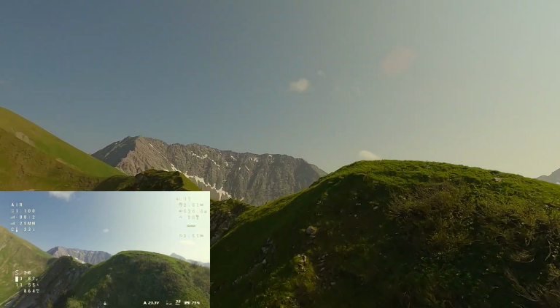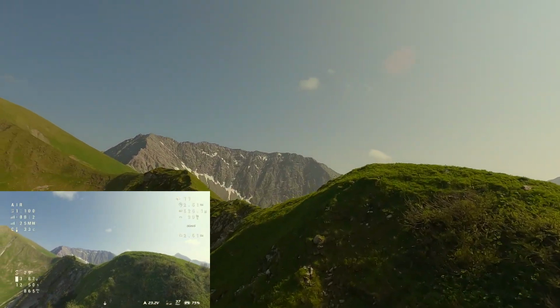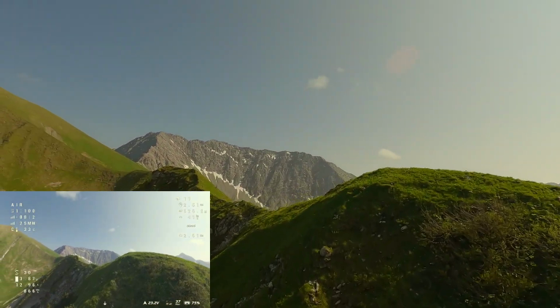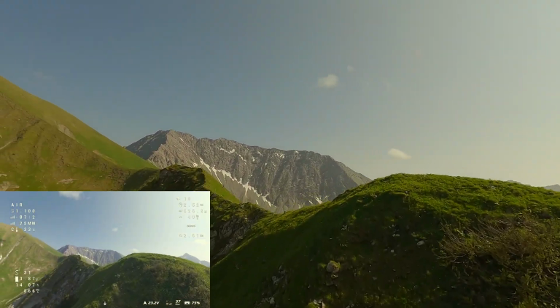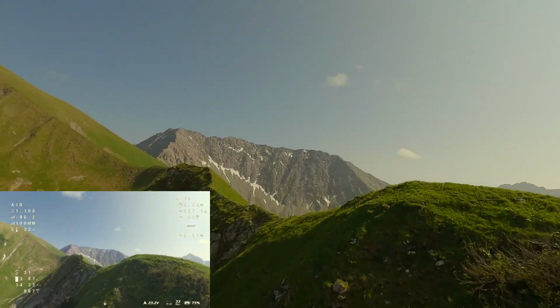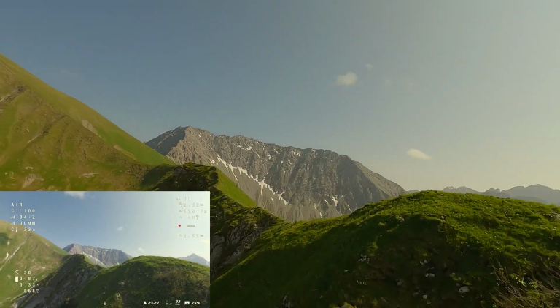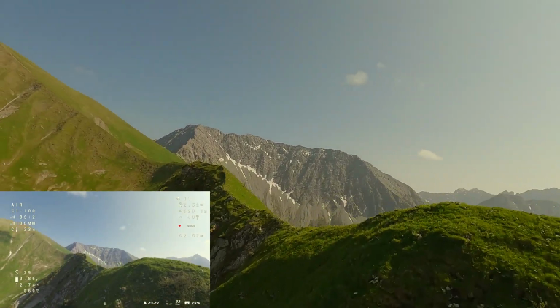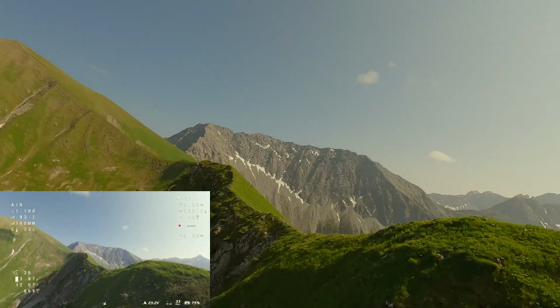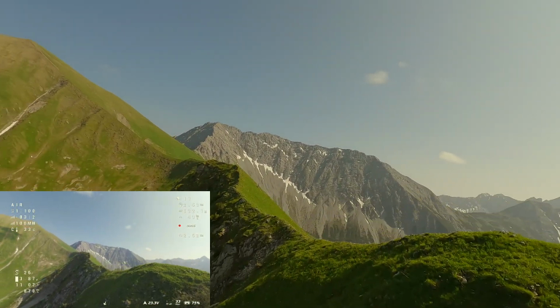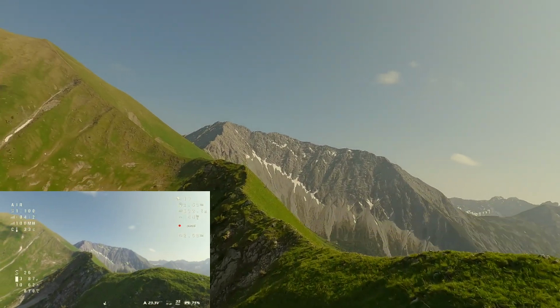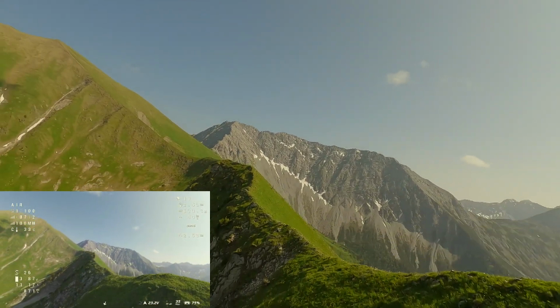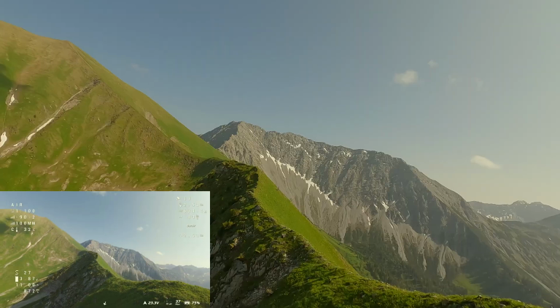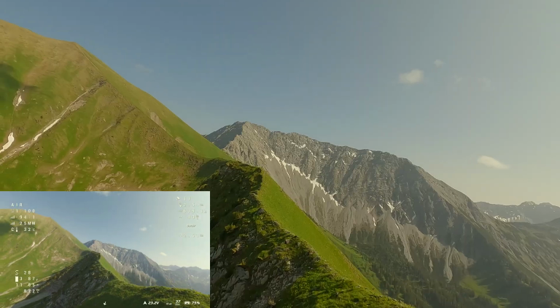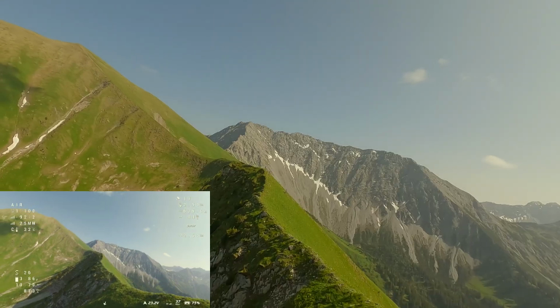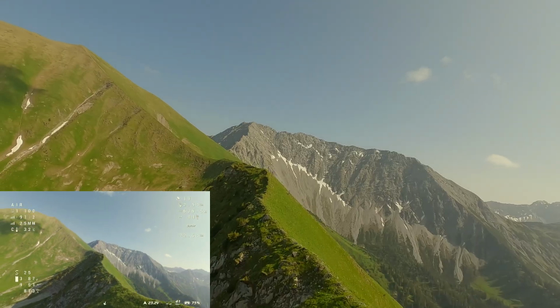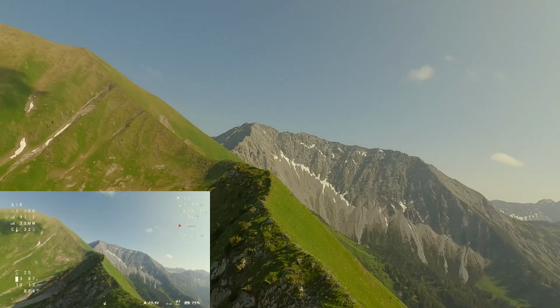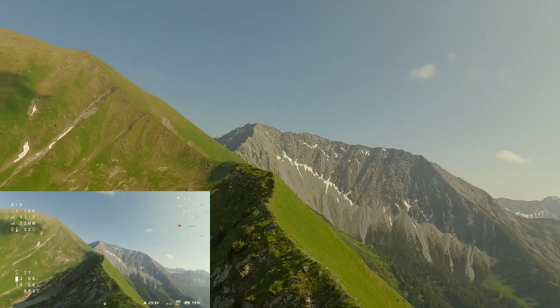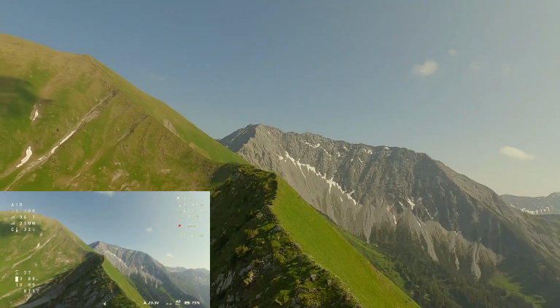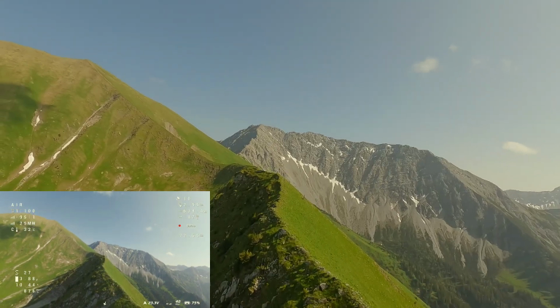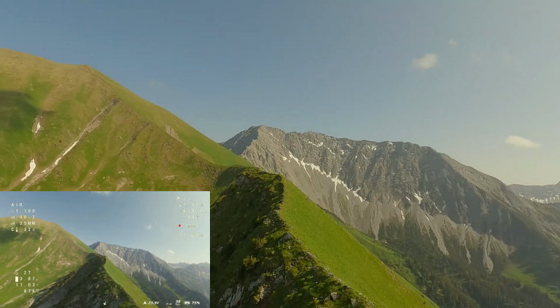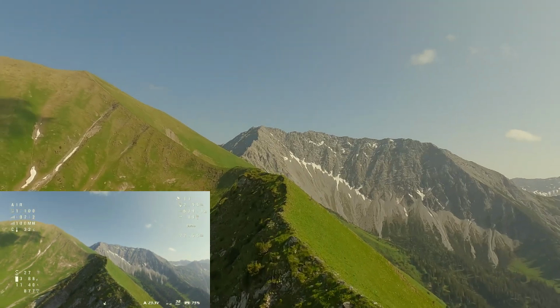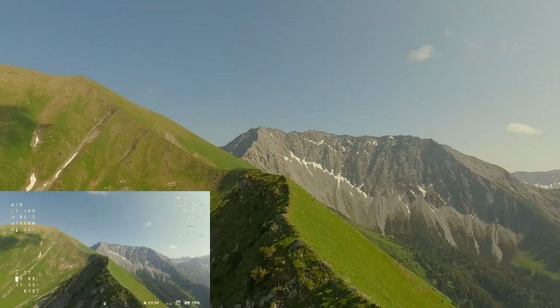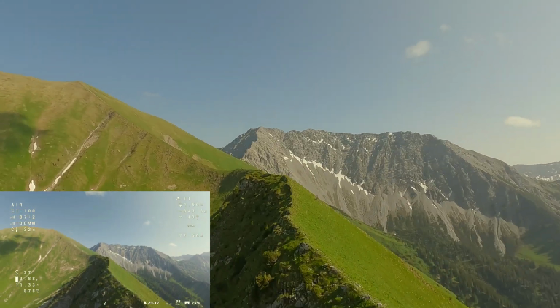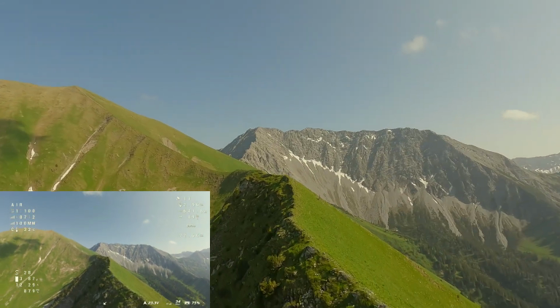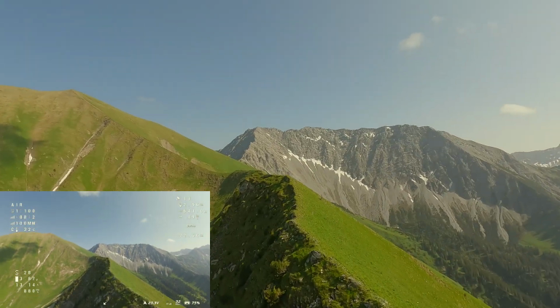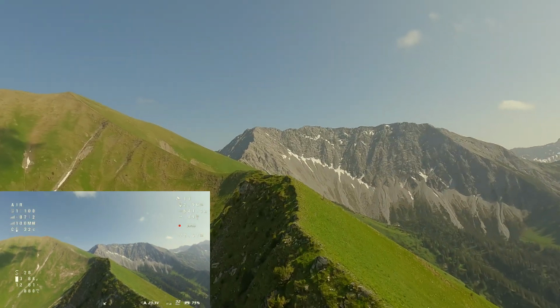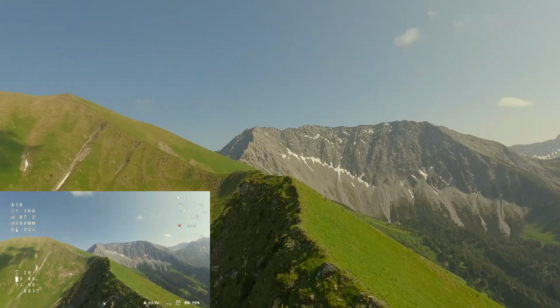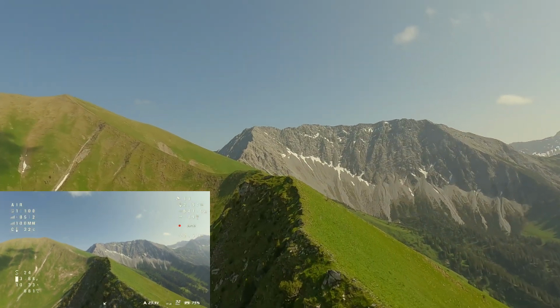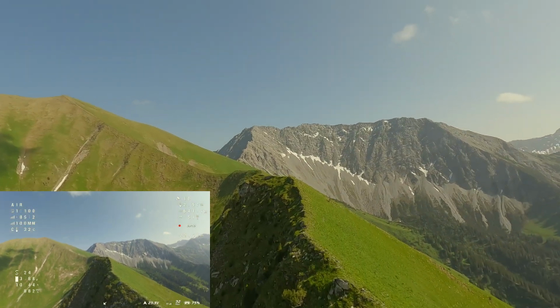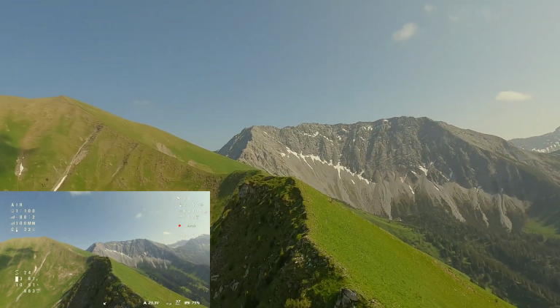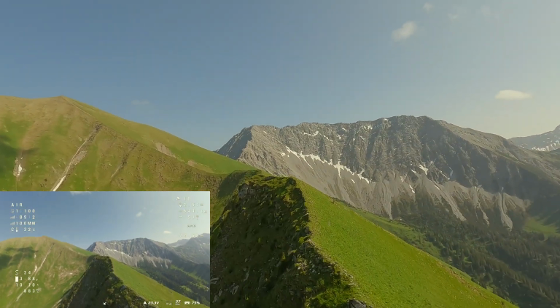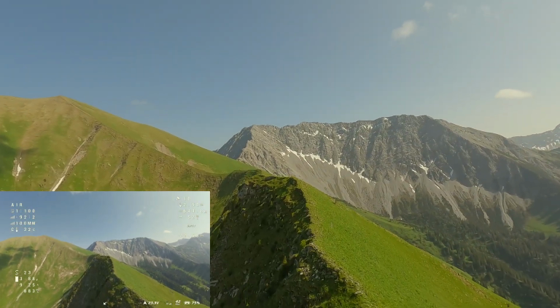As I approached my target — the rear ridge — and because I had enough capacity left, I went up to the peak on the left.